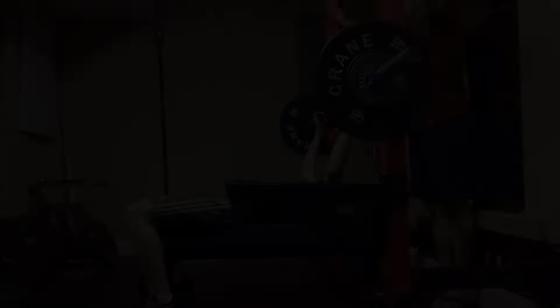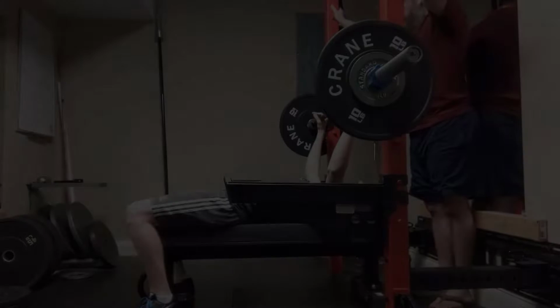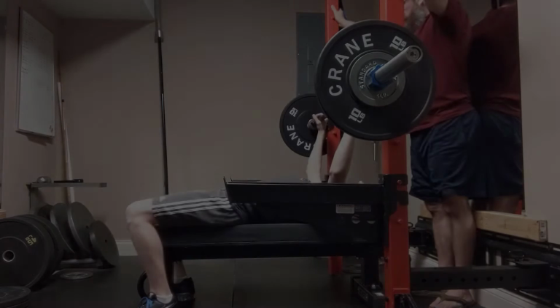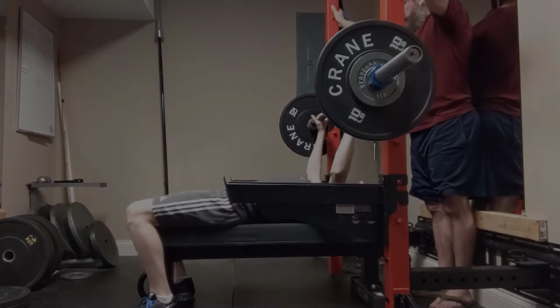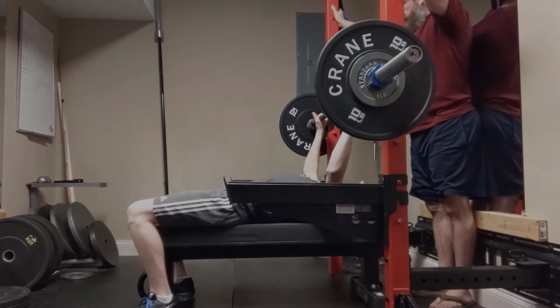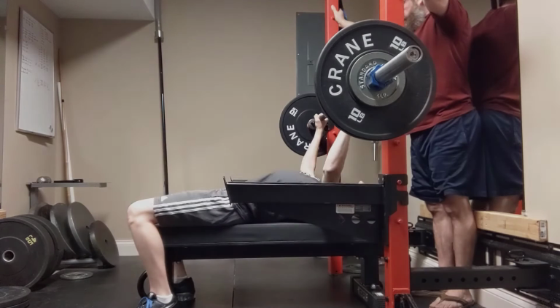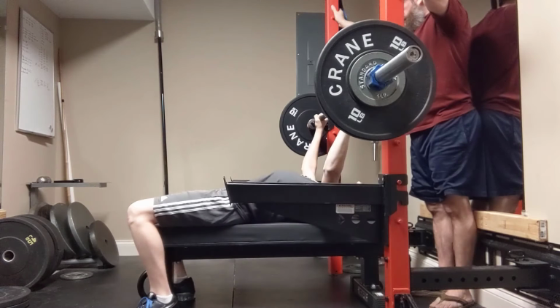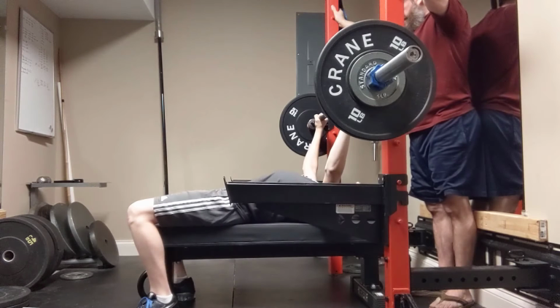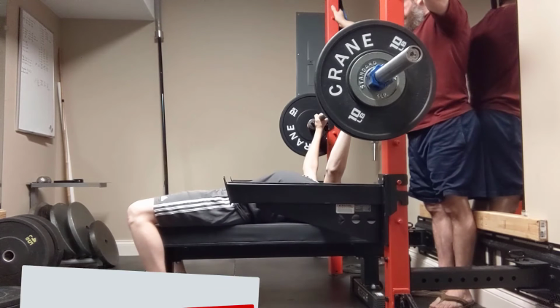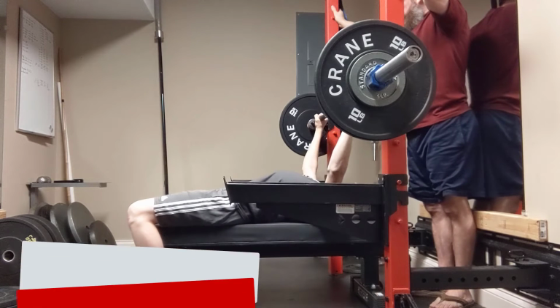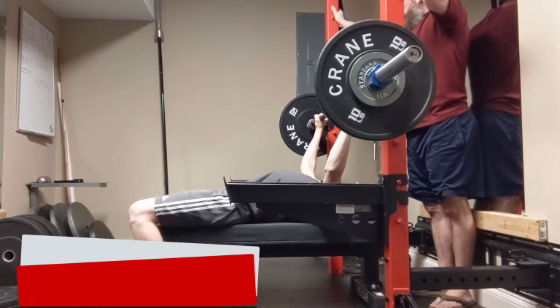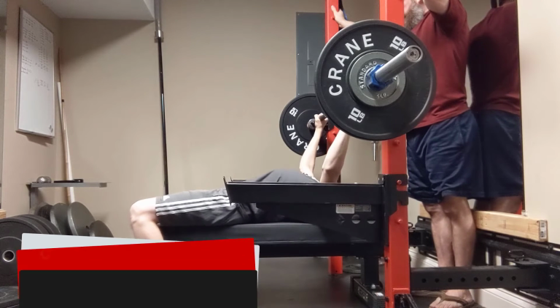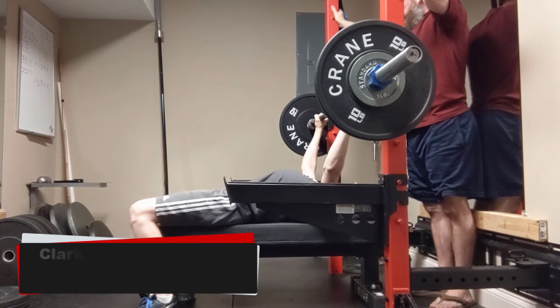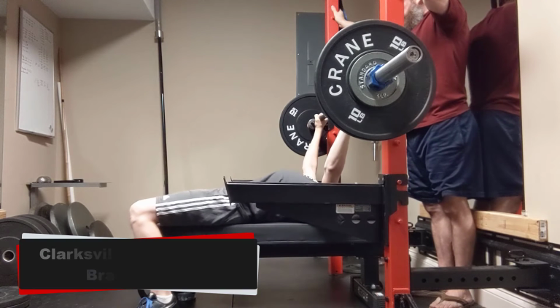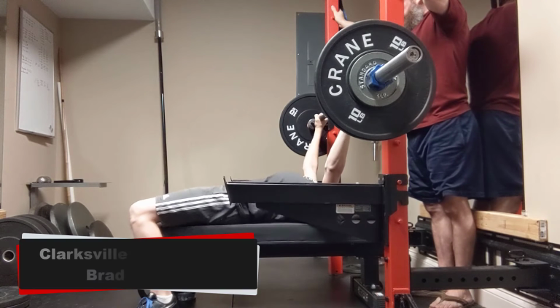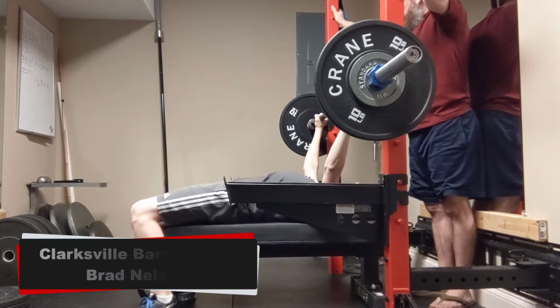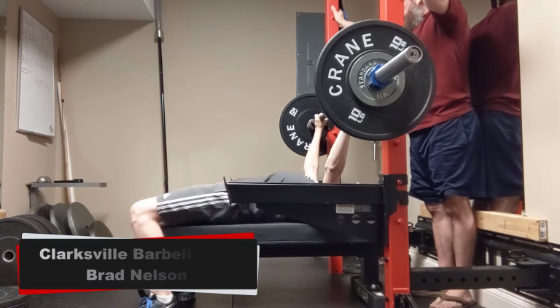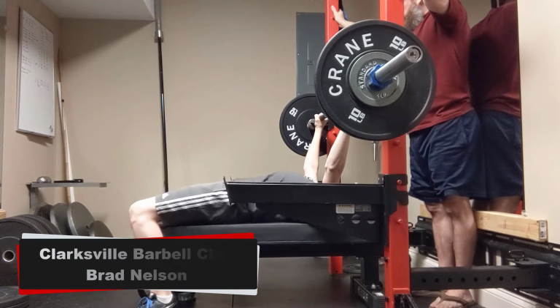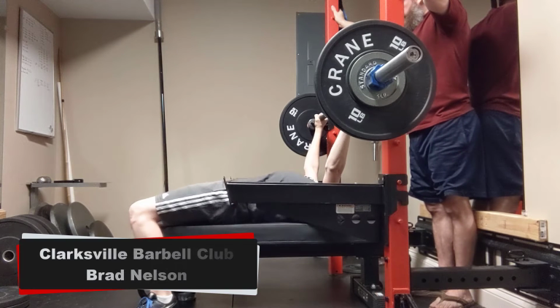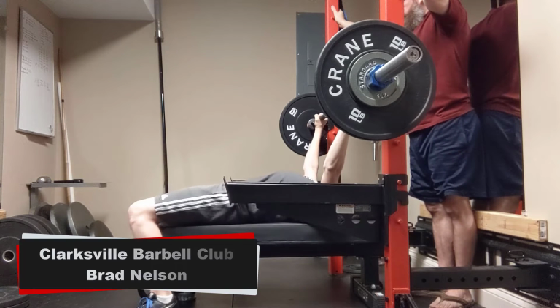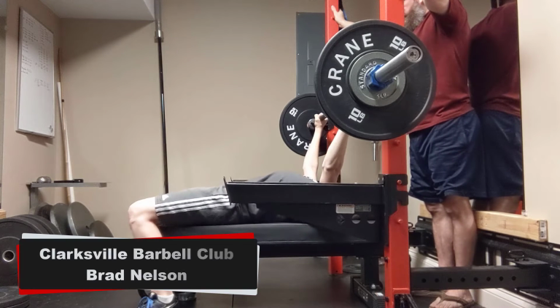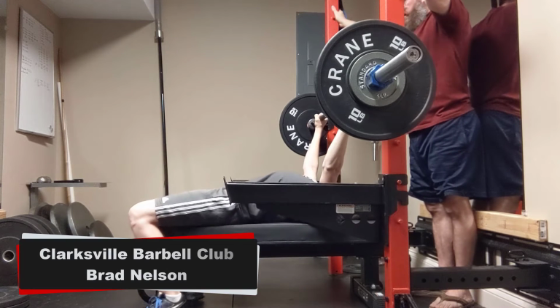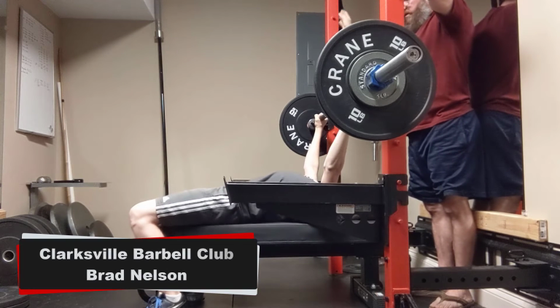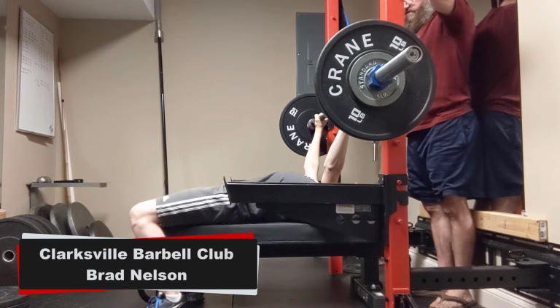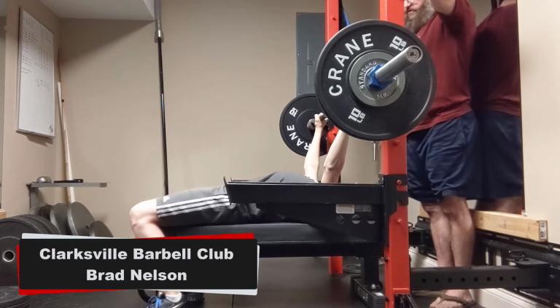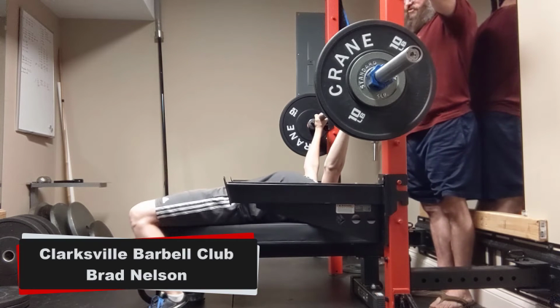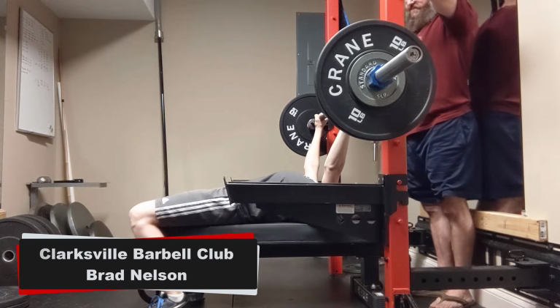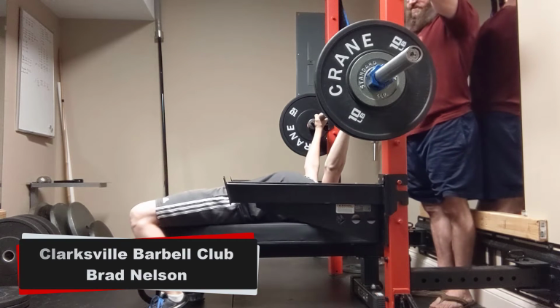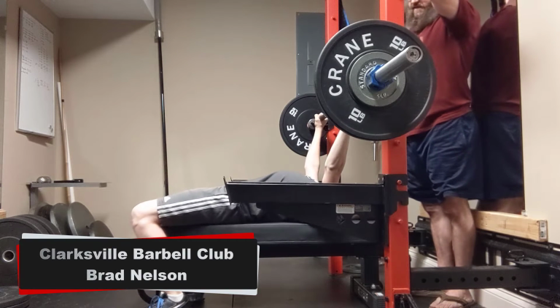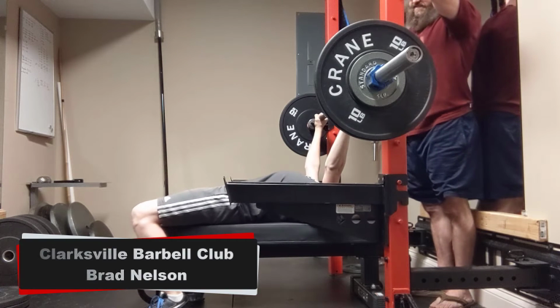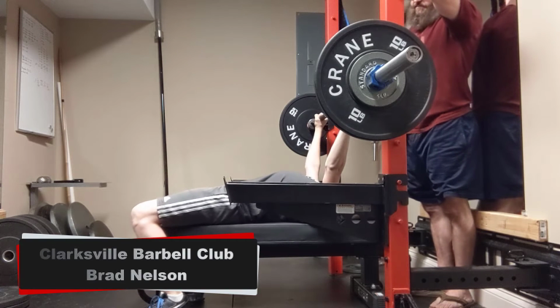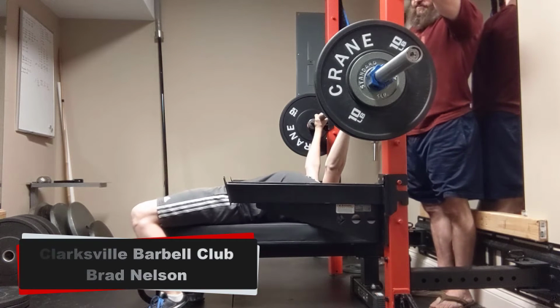Get your traps pushed in, get your butt as close to your traps as possible.